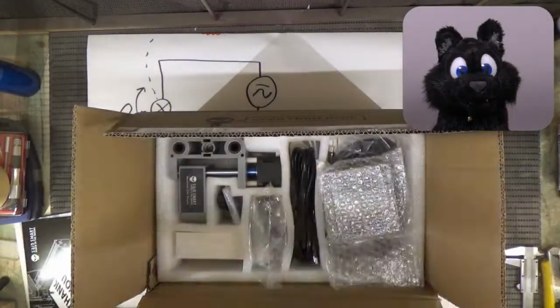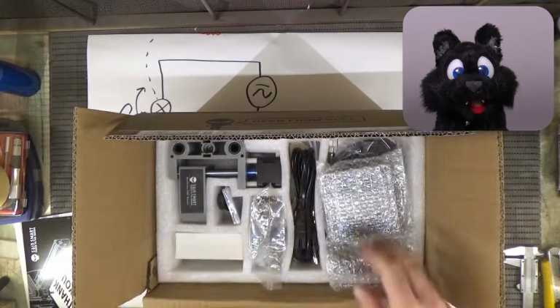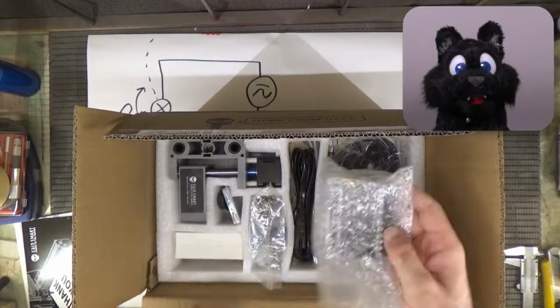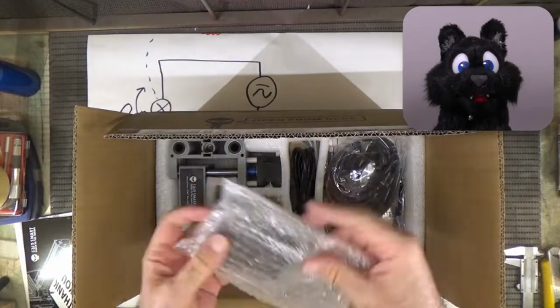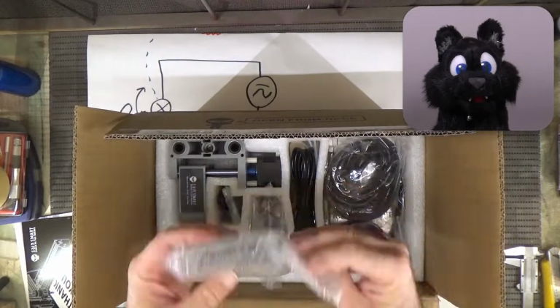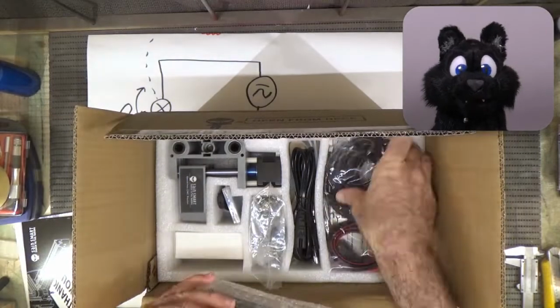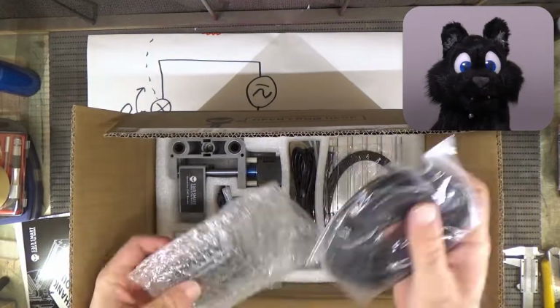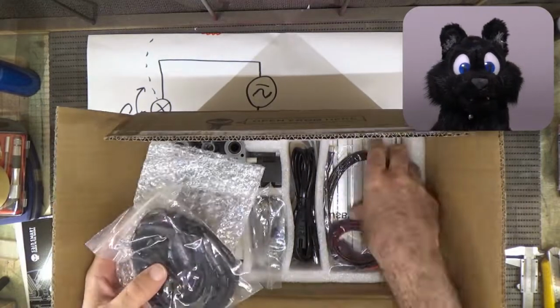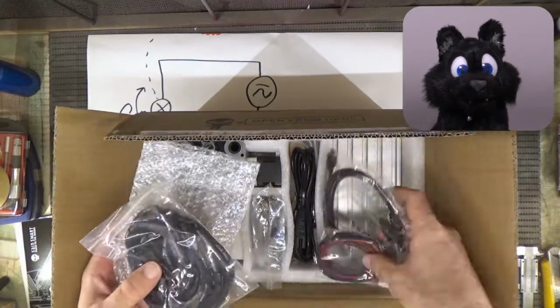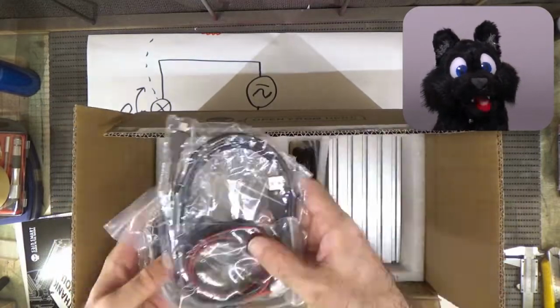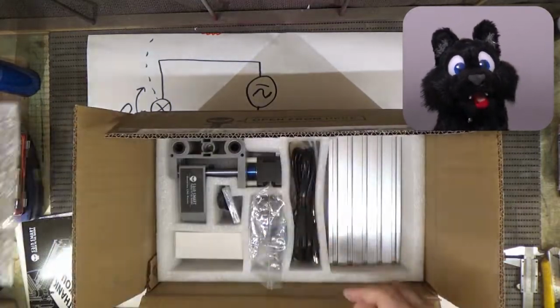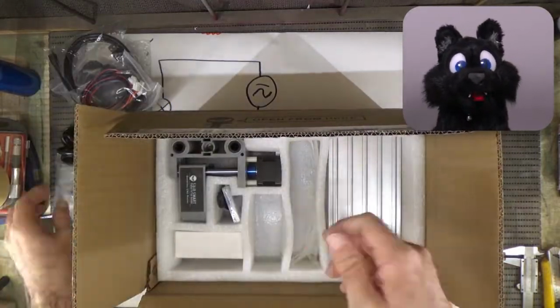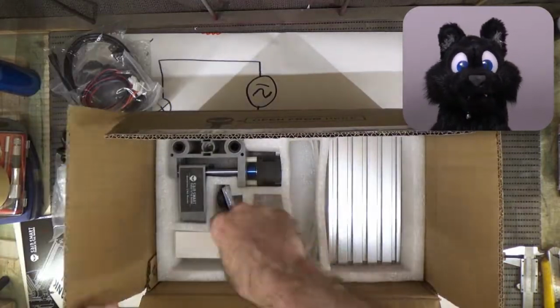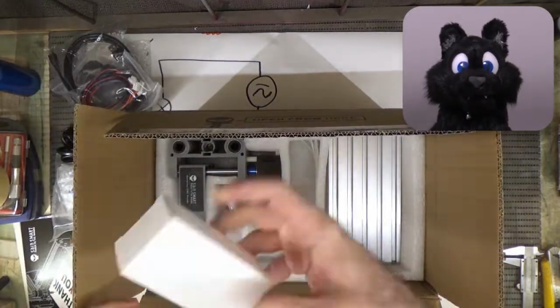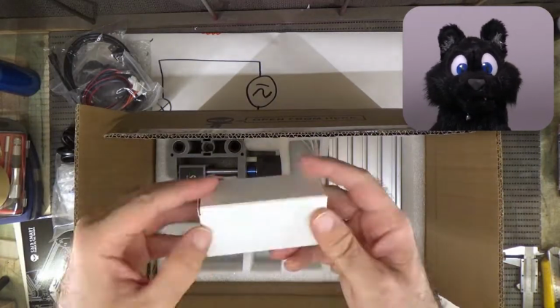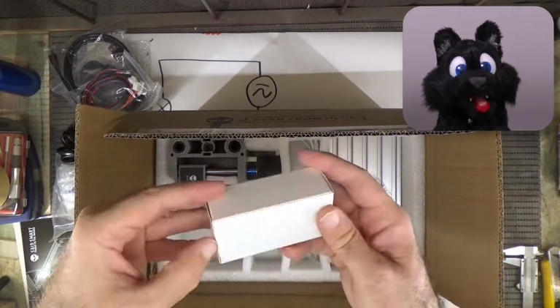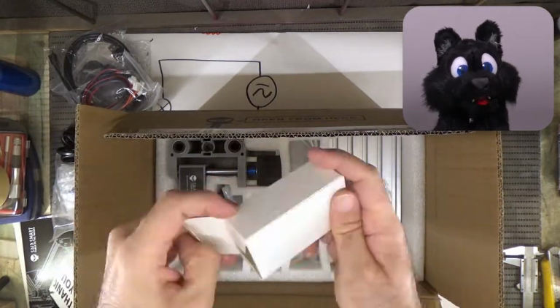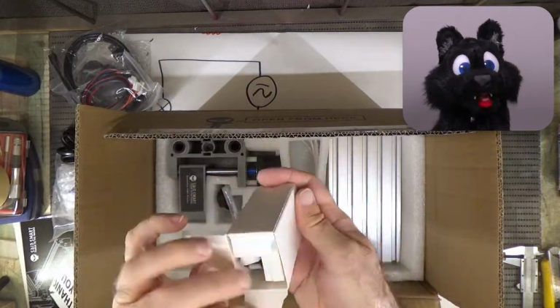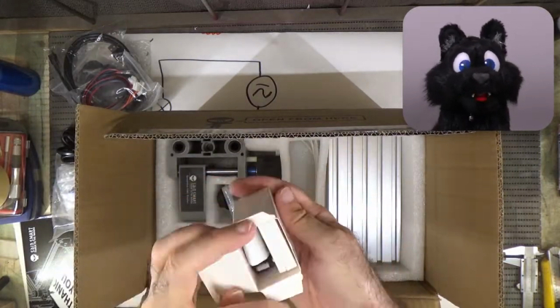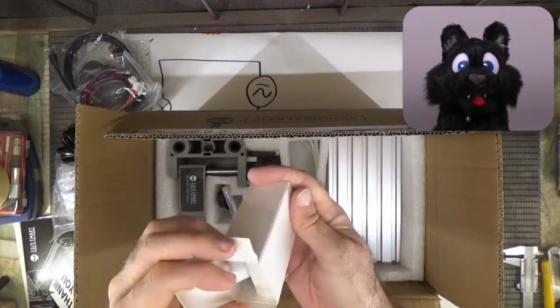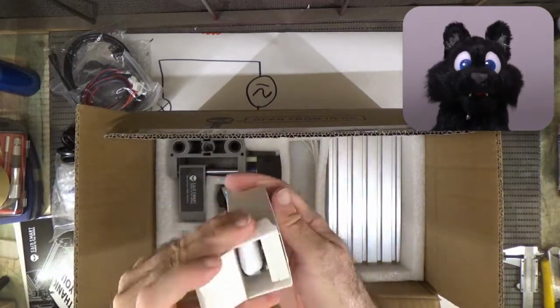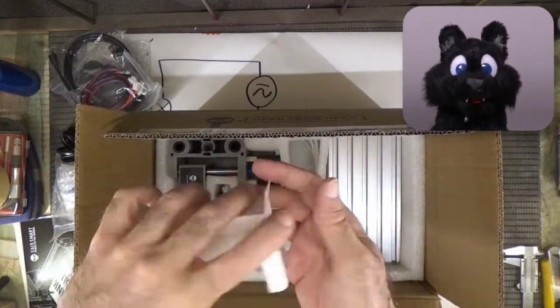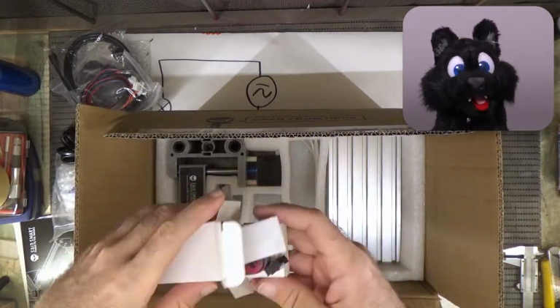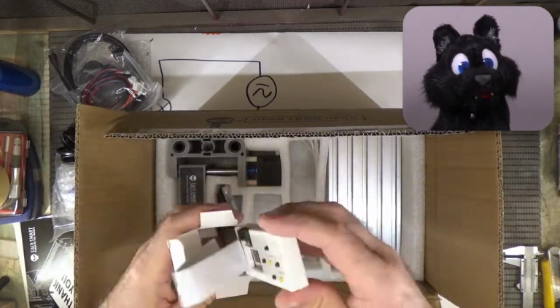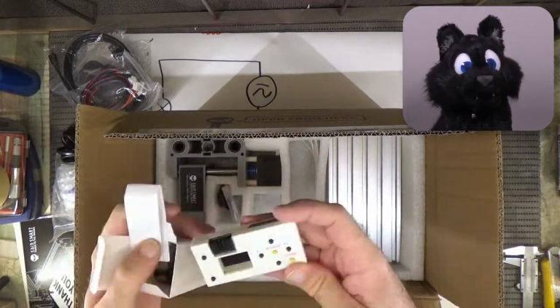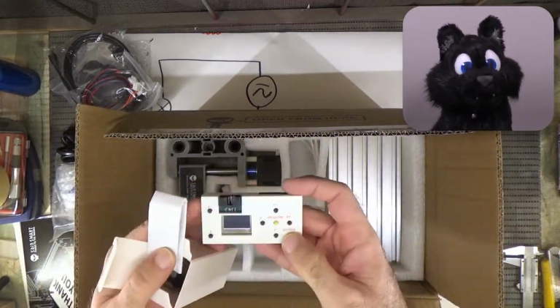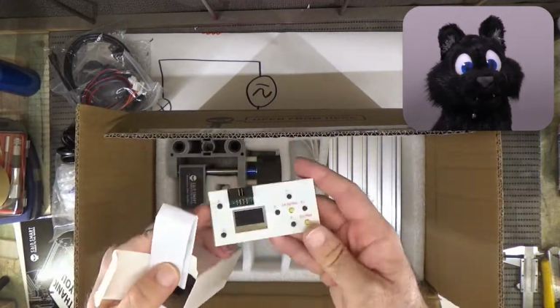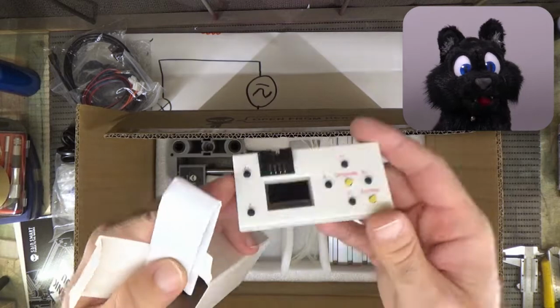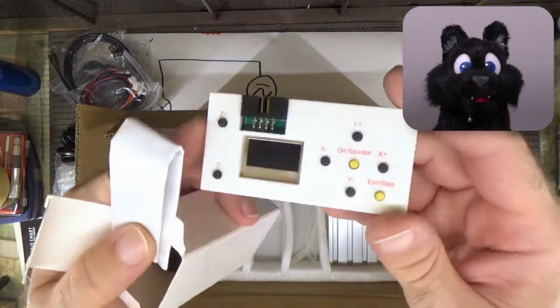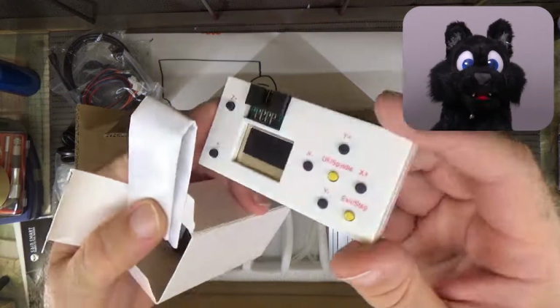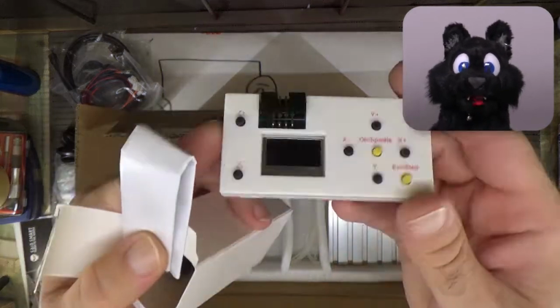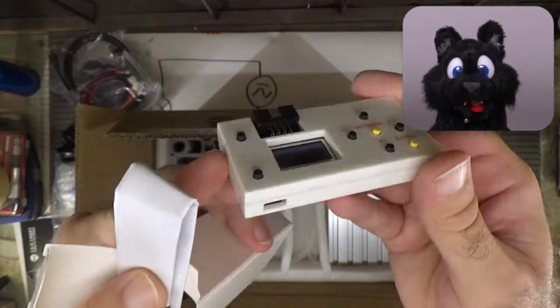It arrived as a kit. Fair enough — I can assemble something like this. Let's unpack it.